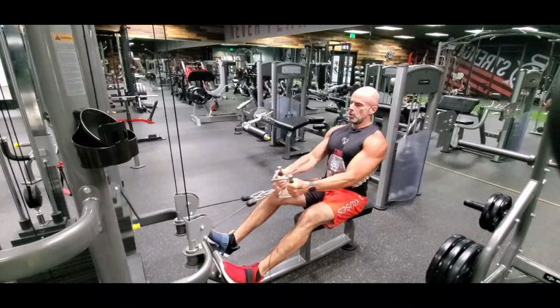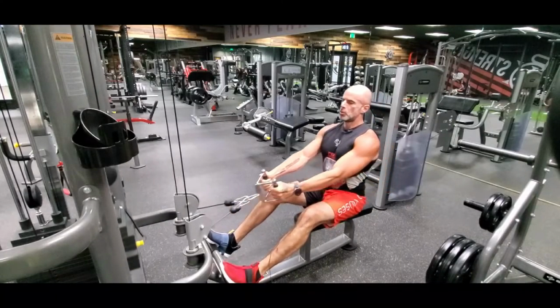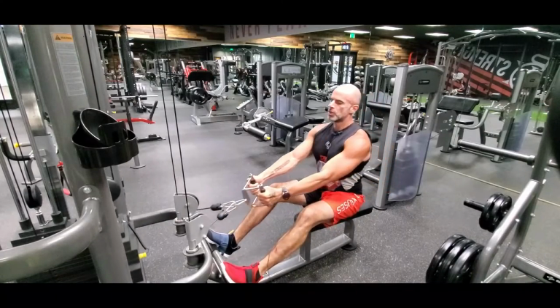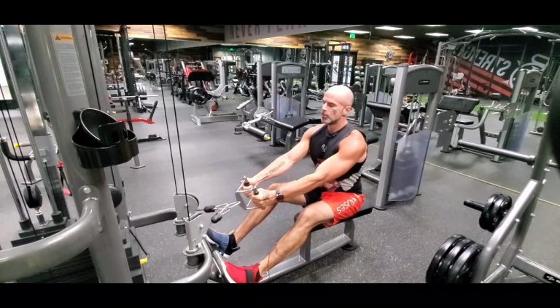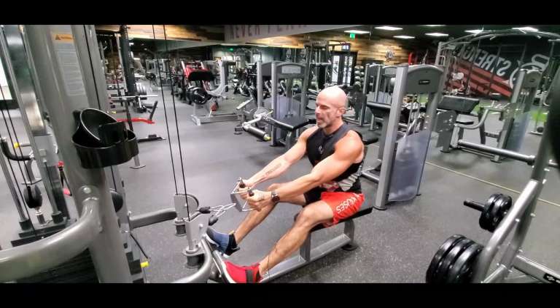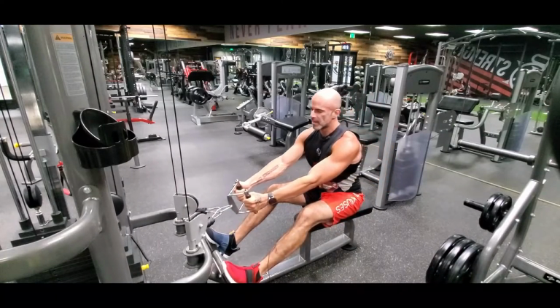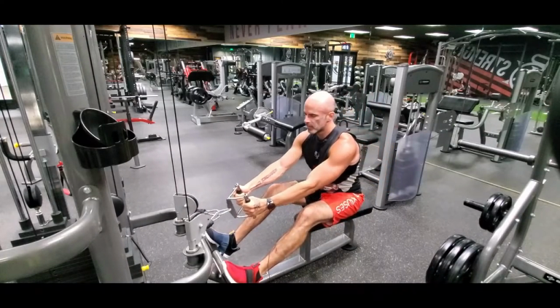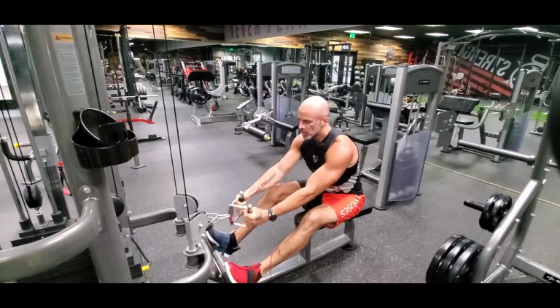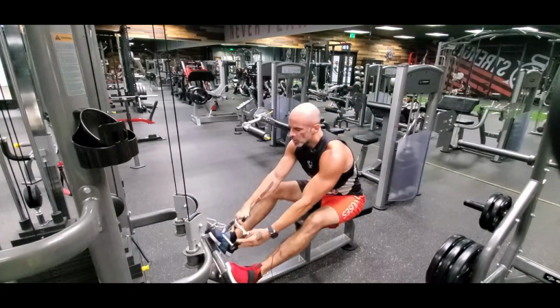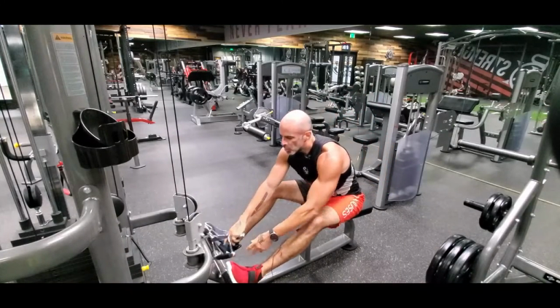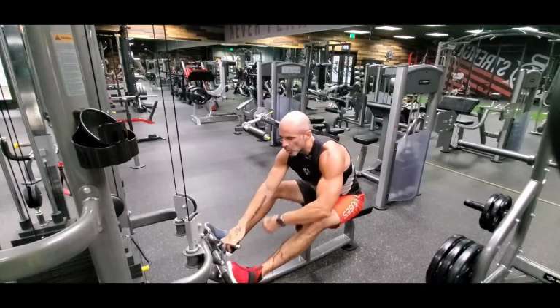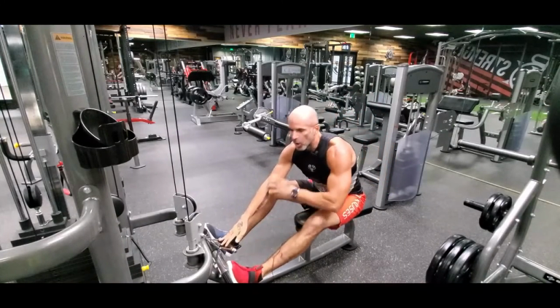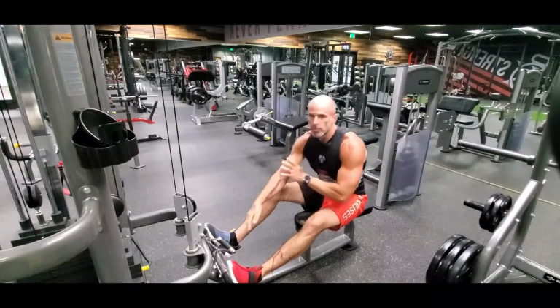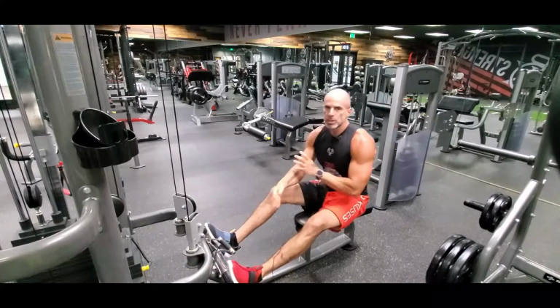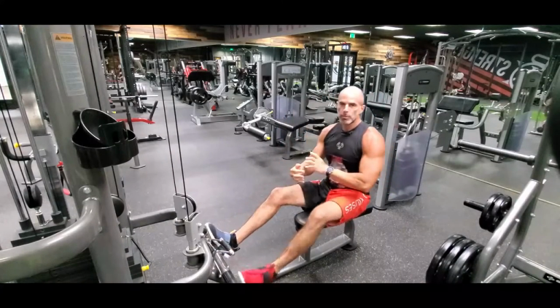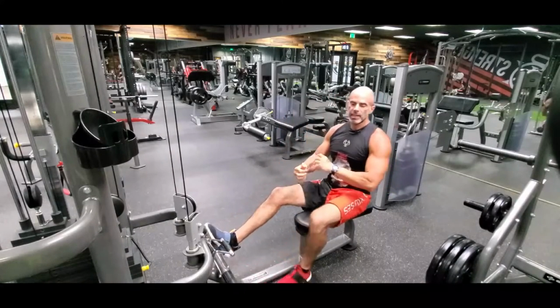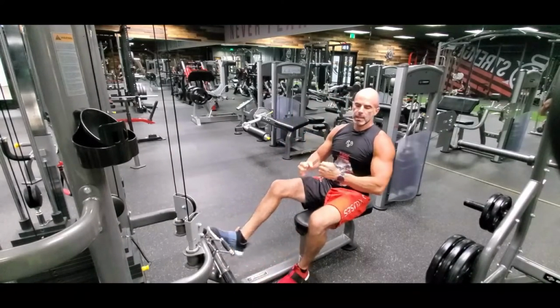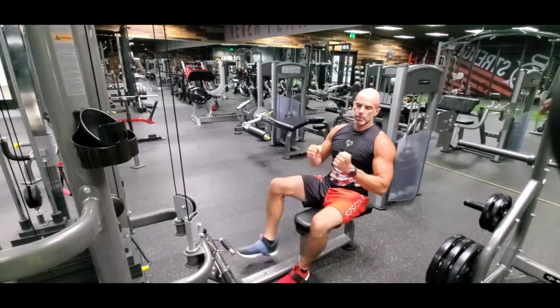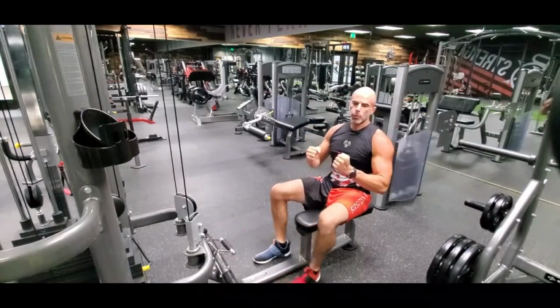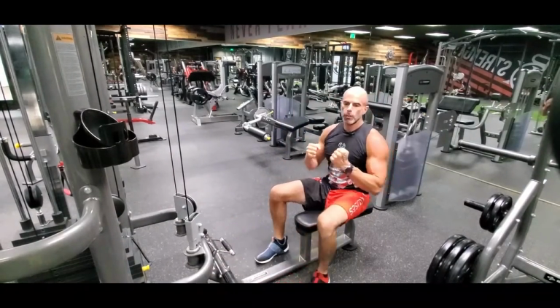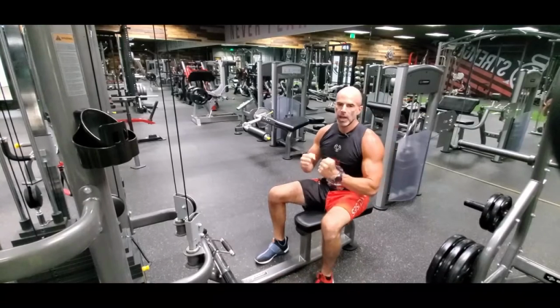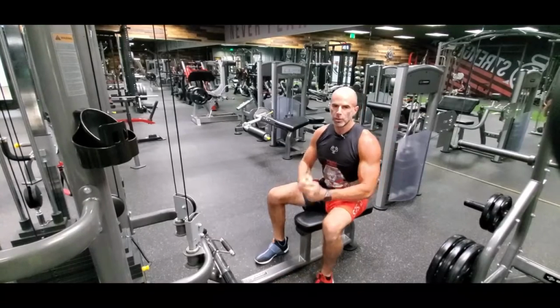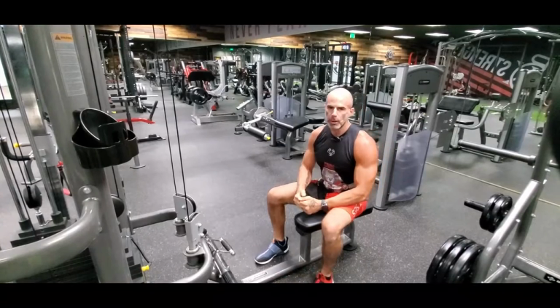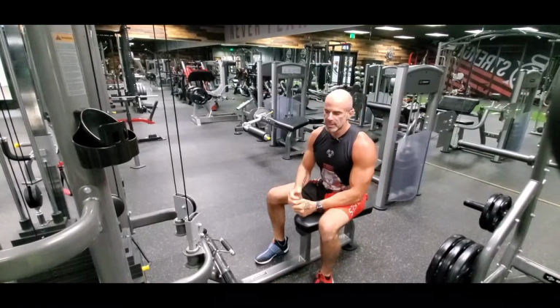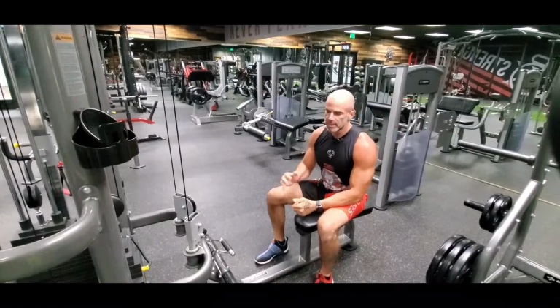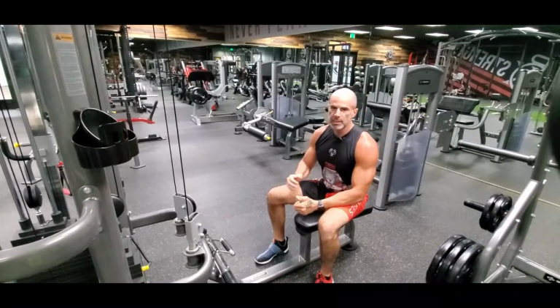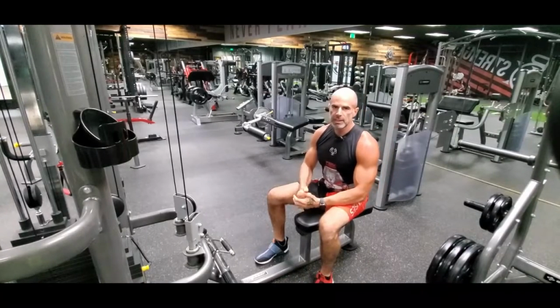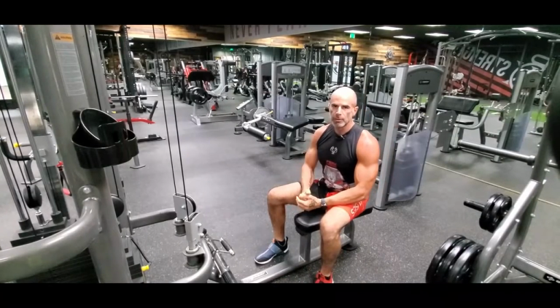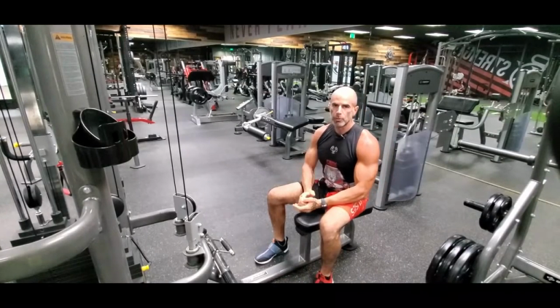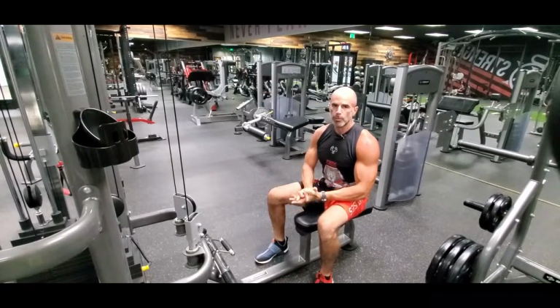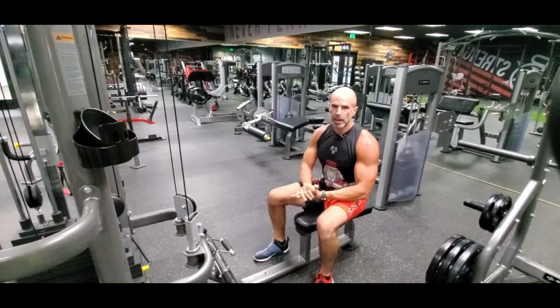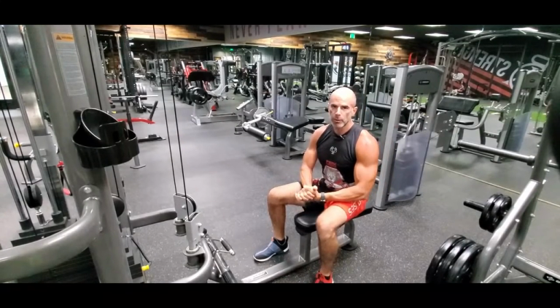Working your back, your arms, your biceps, forearm, and your grip. It's a seated cable back row.